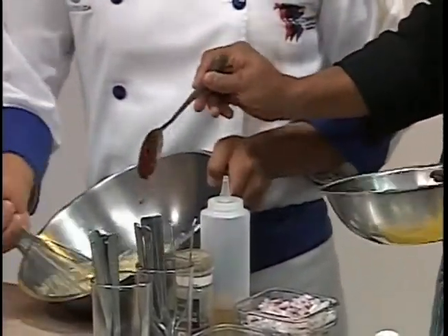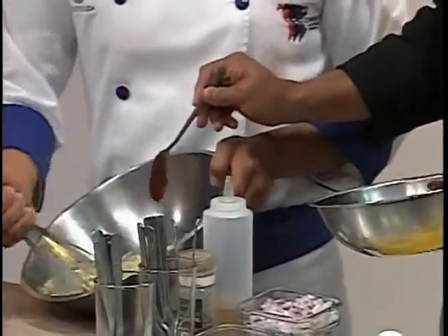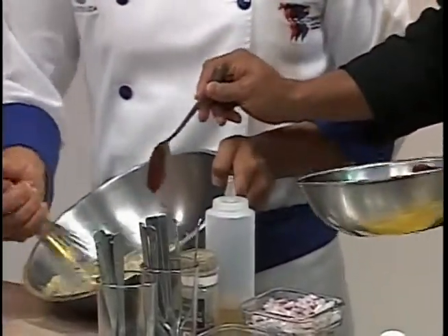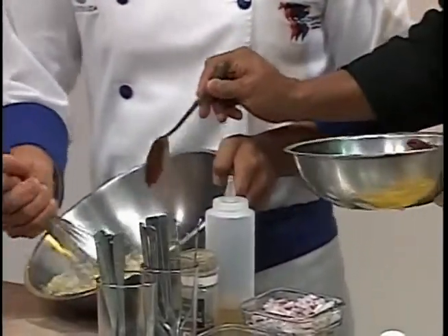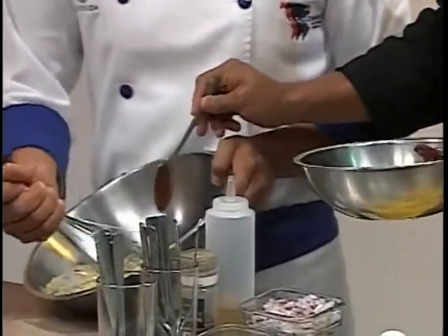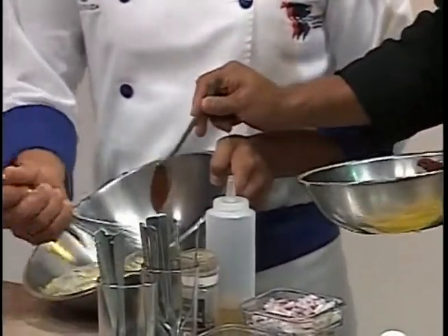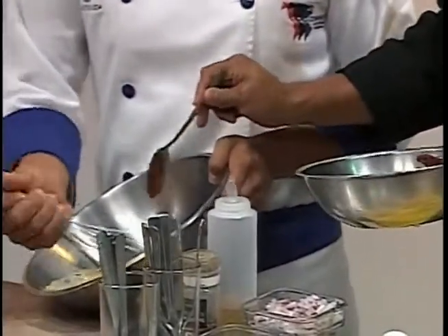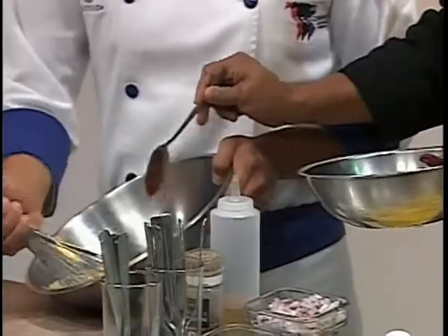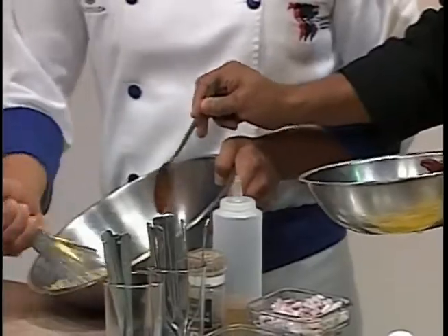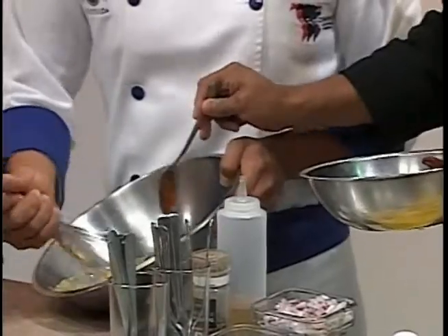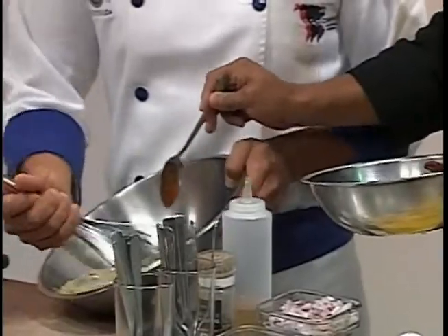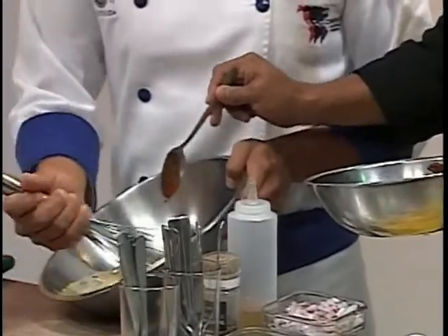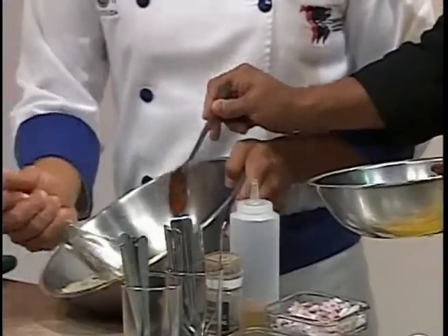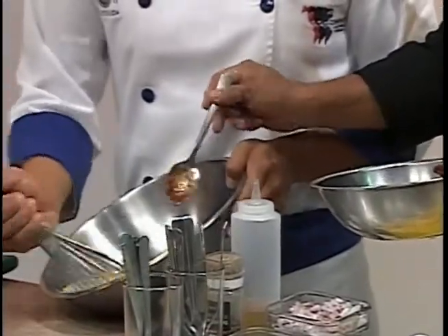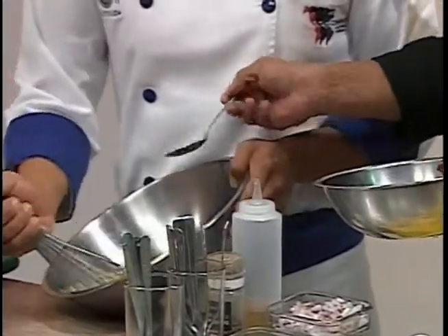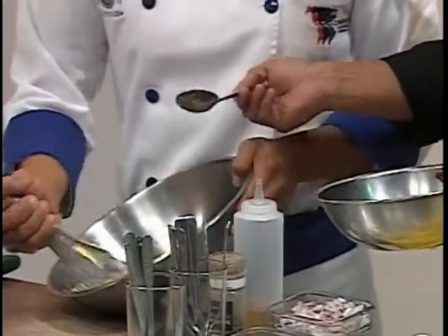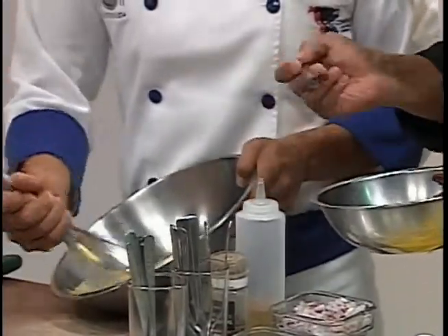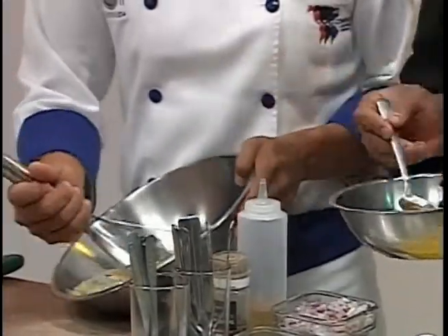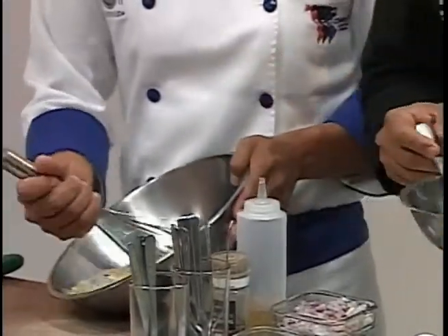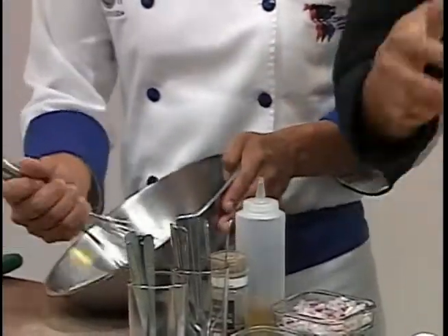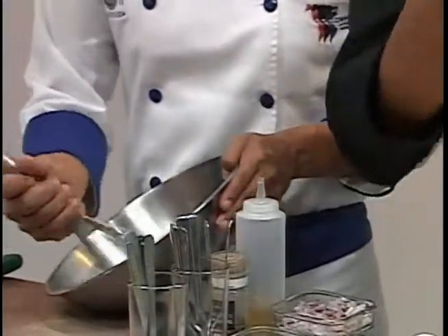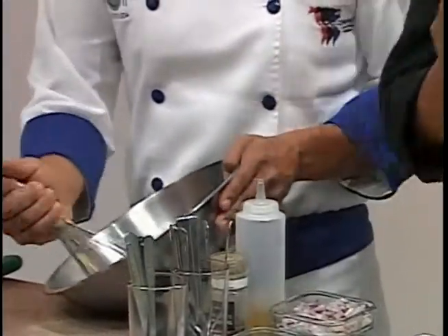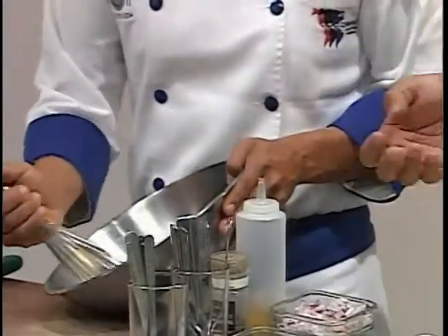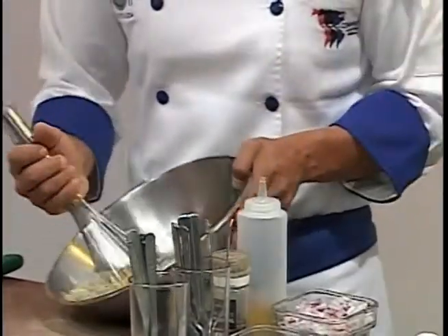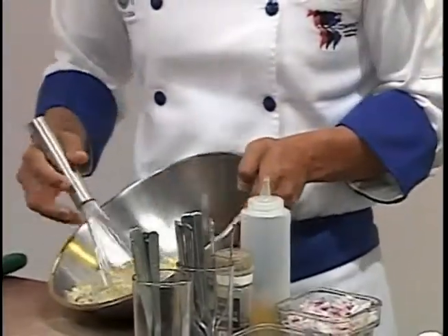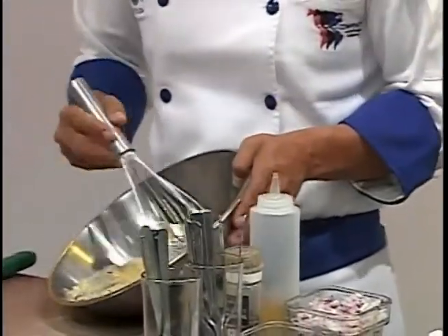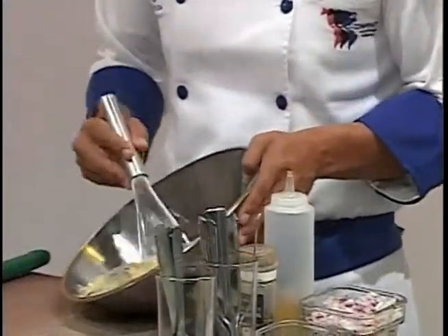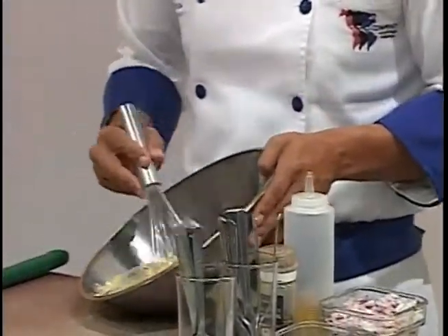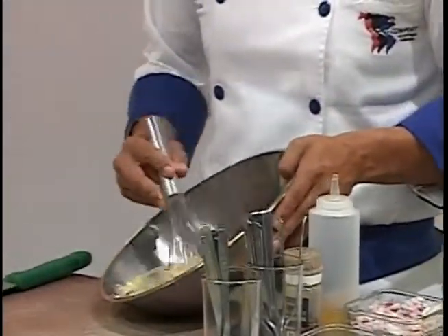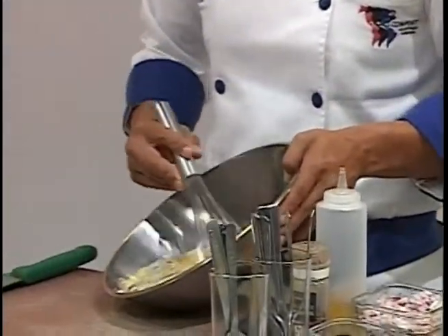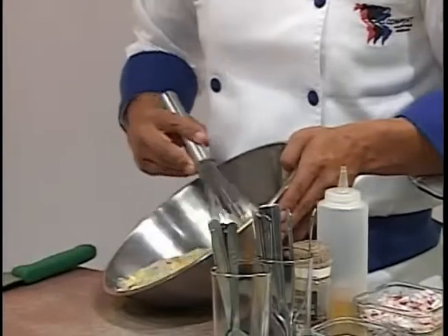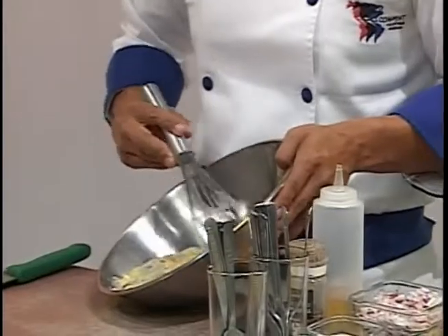No toda la cocina necesariamente requiere fuego — ya vieron que no, porque ahorita estamos cocinando sin fuego. Ustedes van a ver que durante el programa vamos a hacerlo de esa manera.